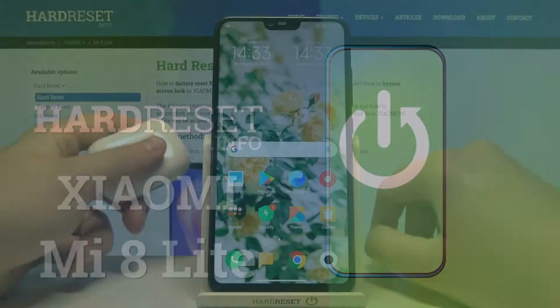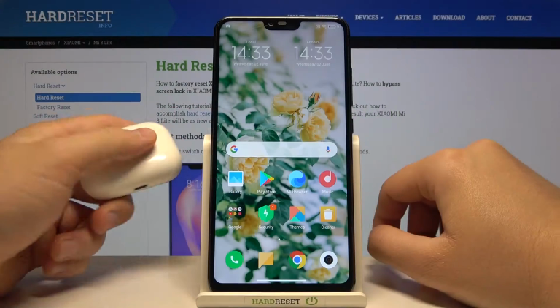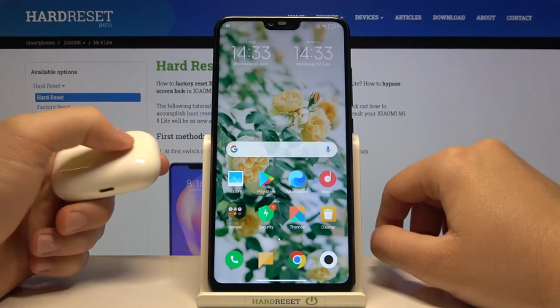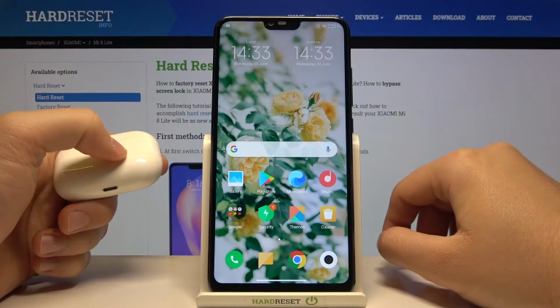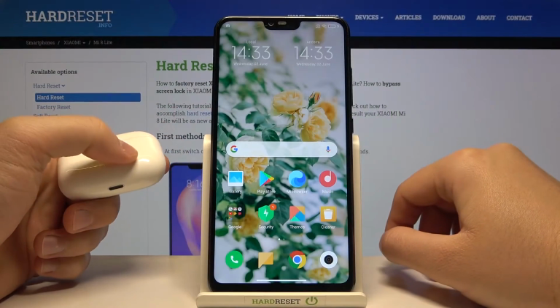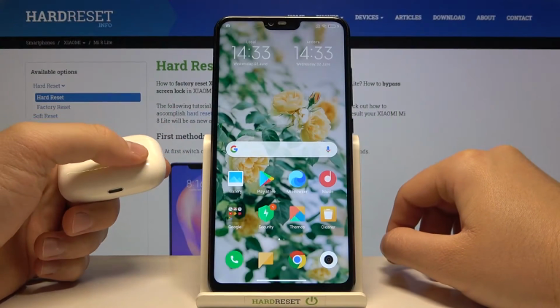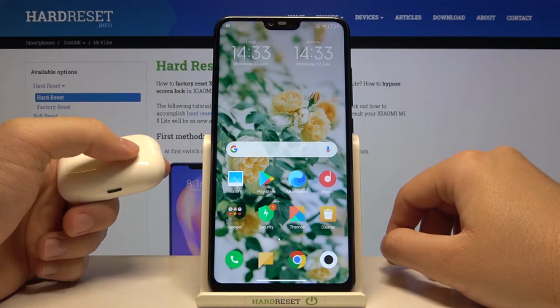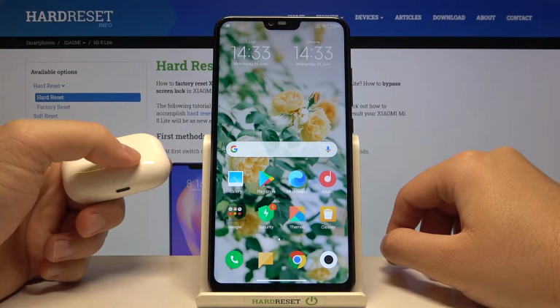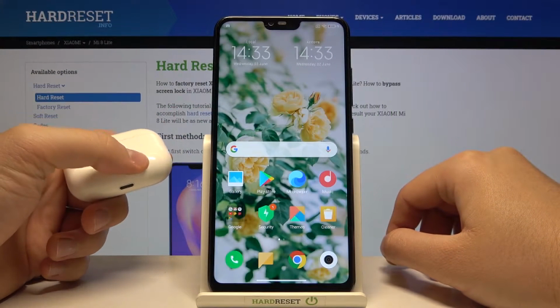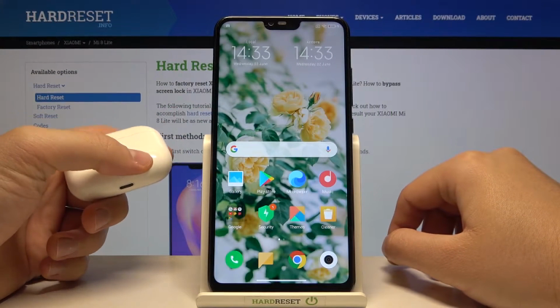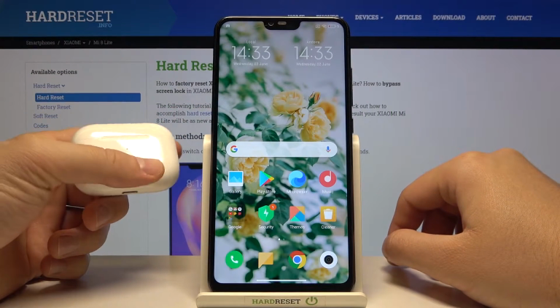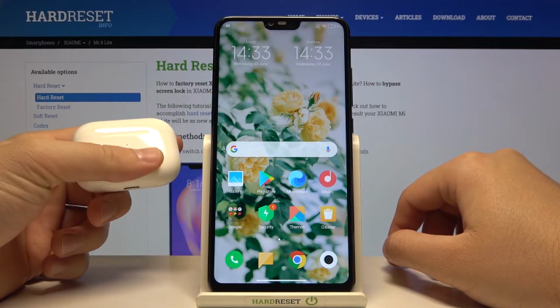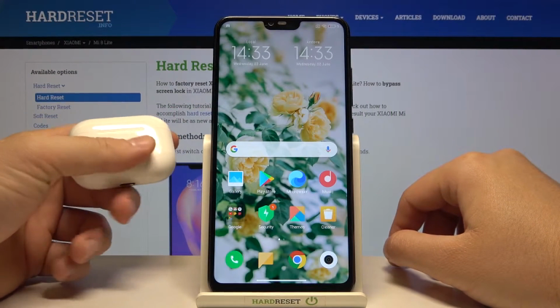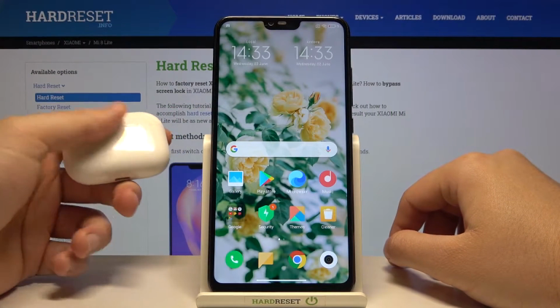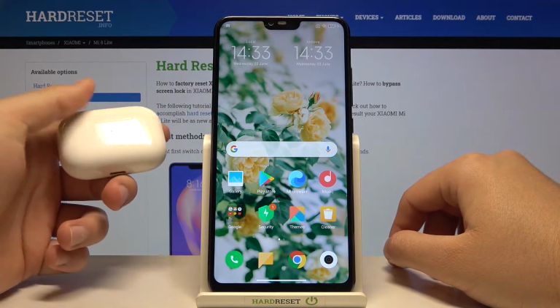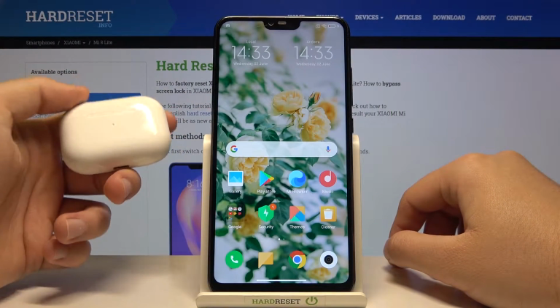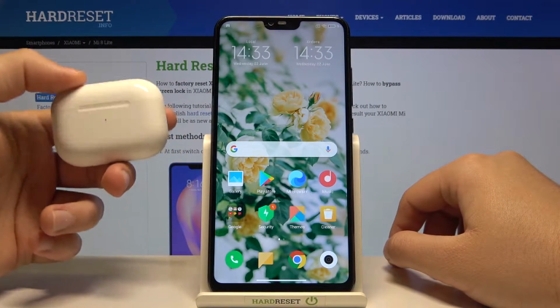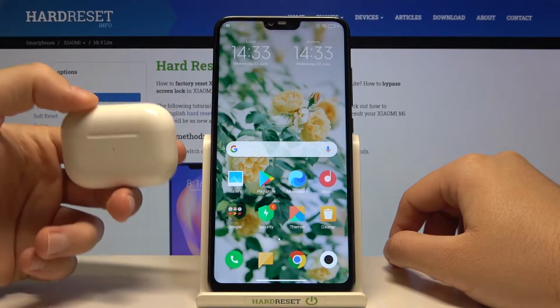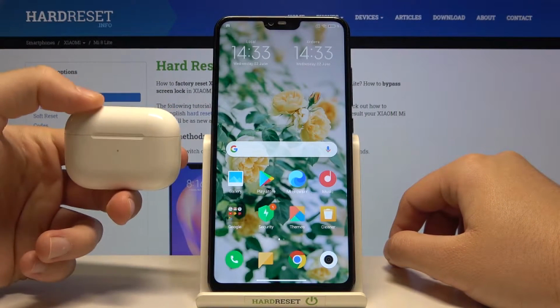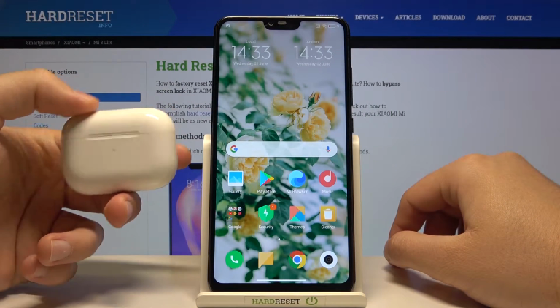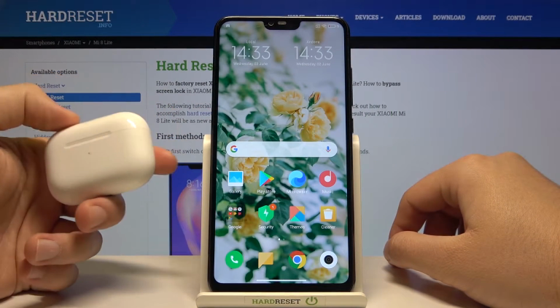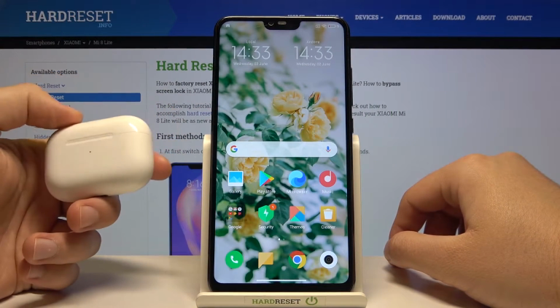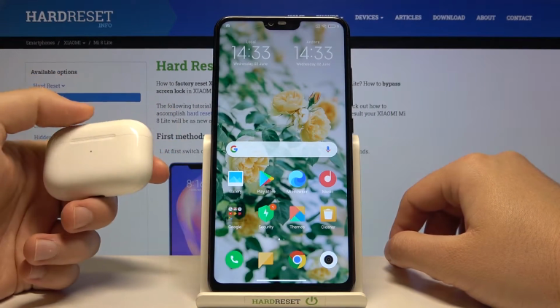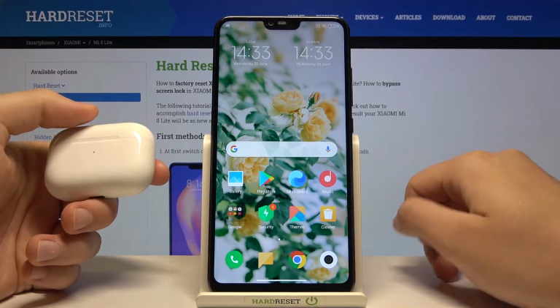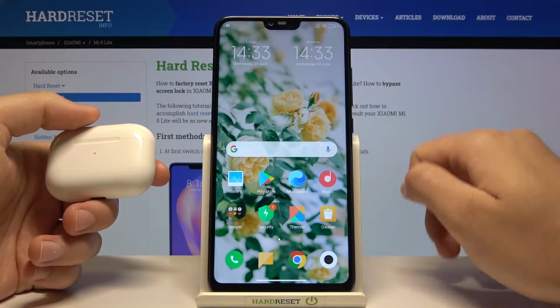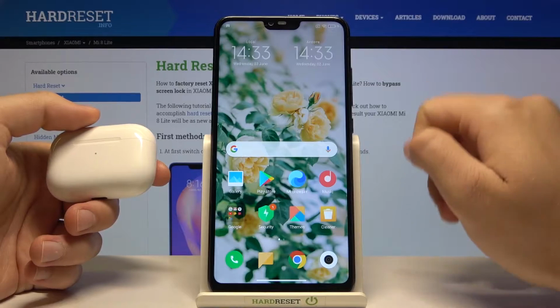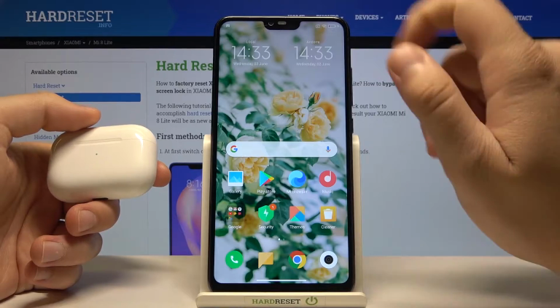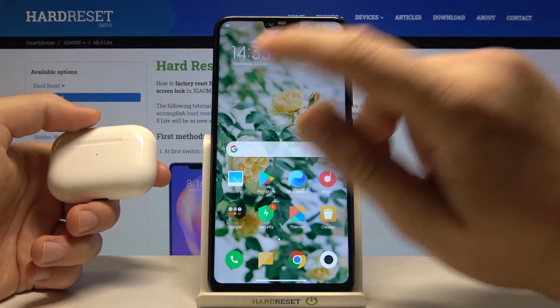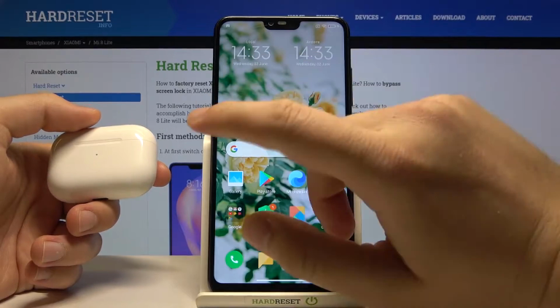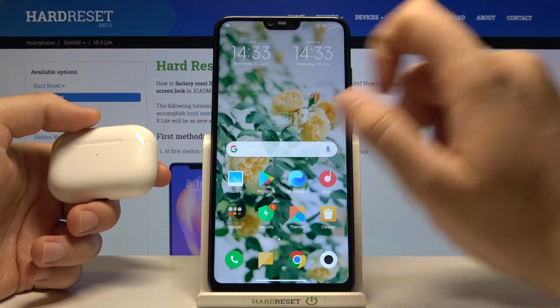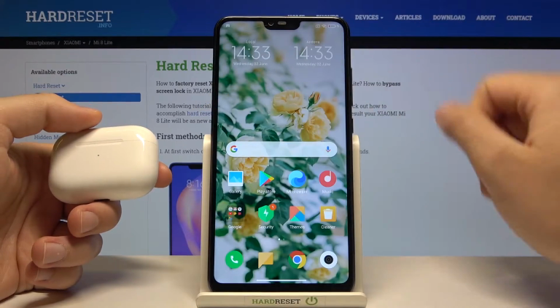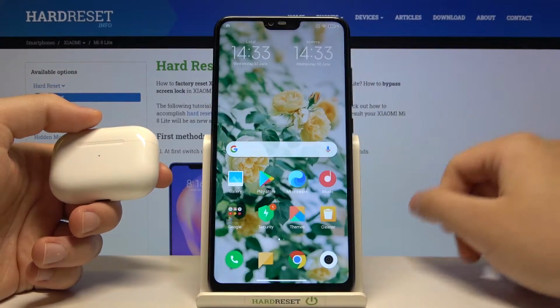Welcome. In front of me I have the Xiaomi Mi 8 Lite and the AirPods, and I'm going to show you how to connect this to the device.